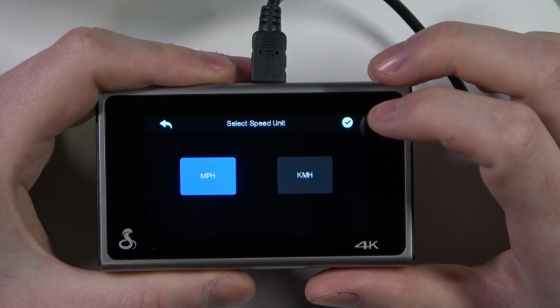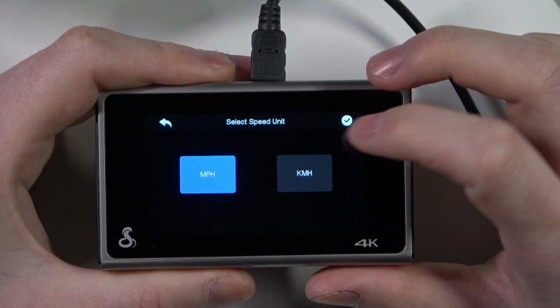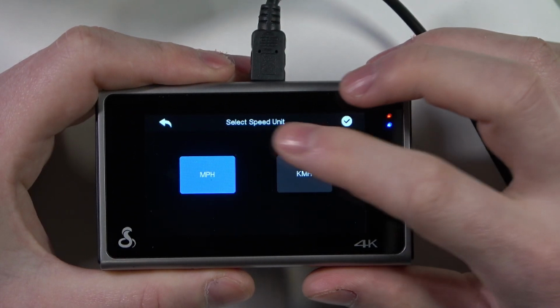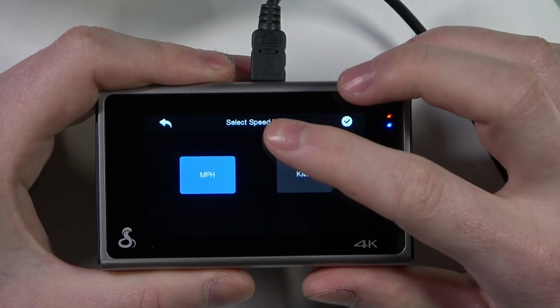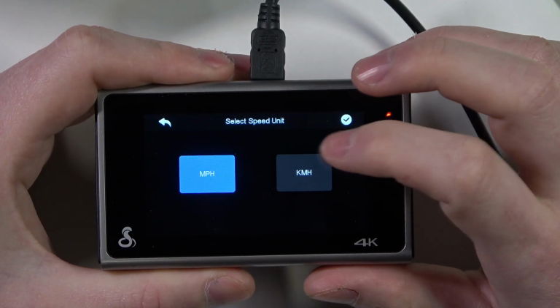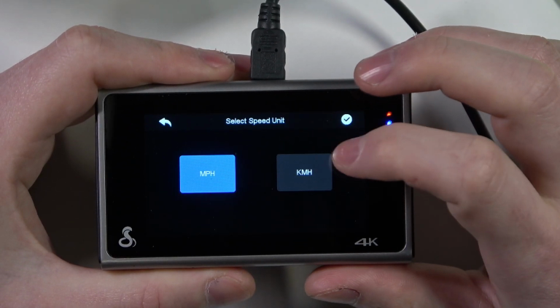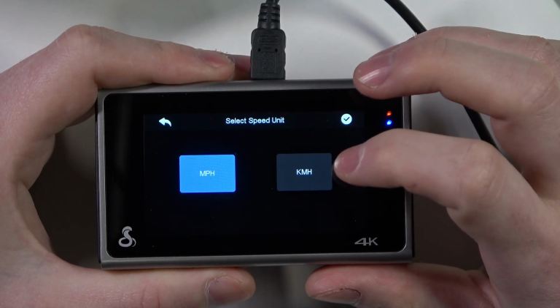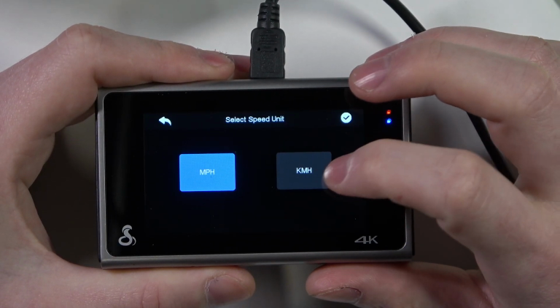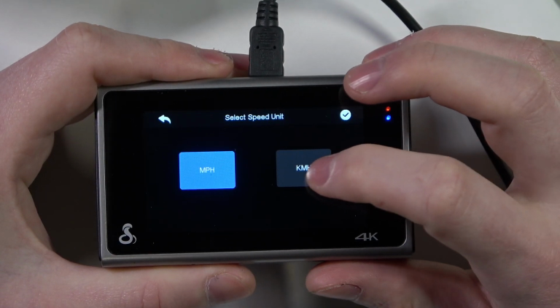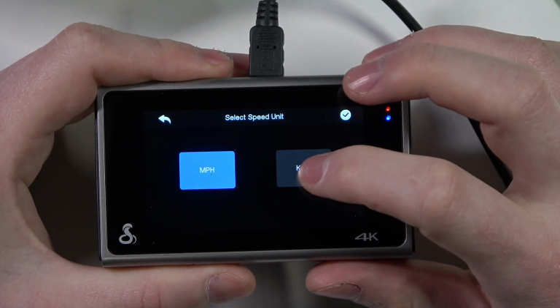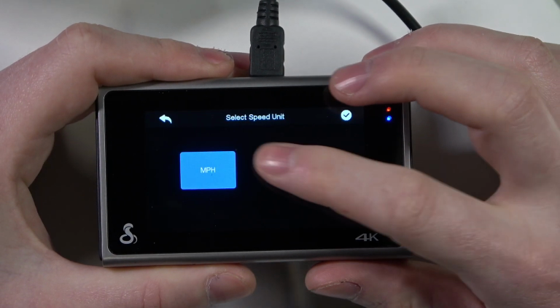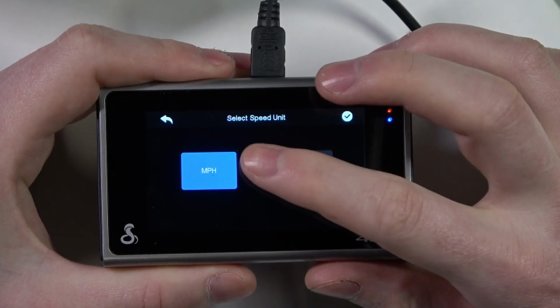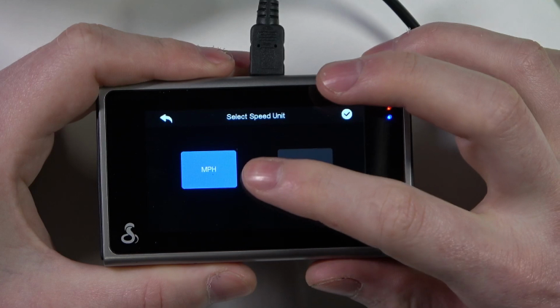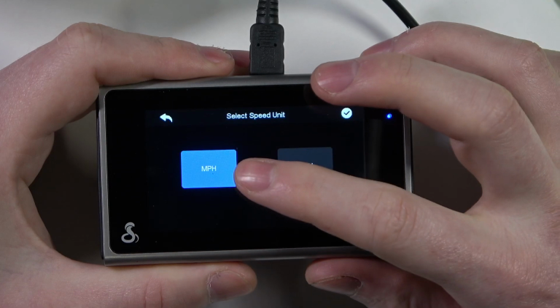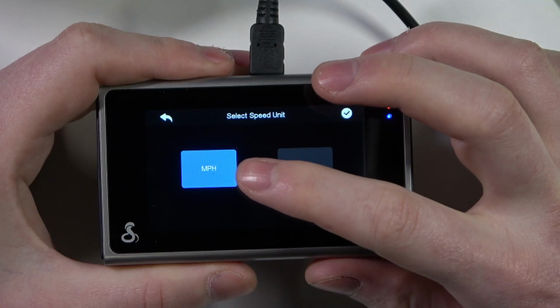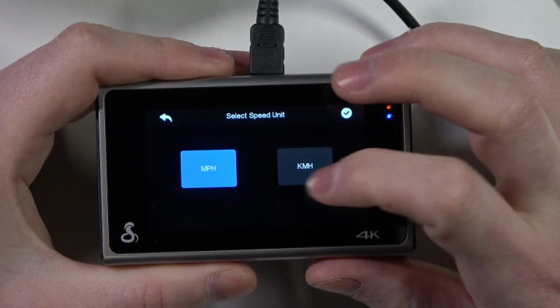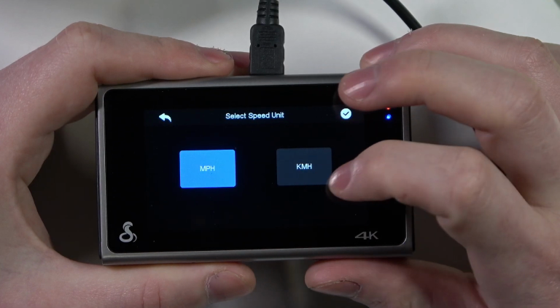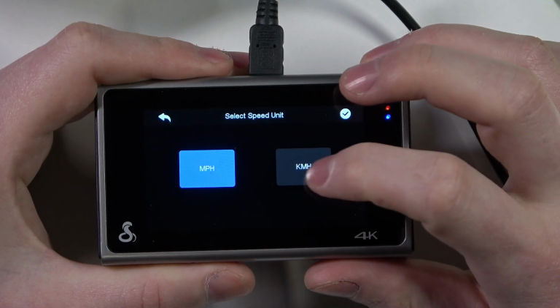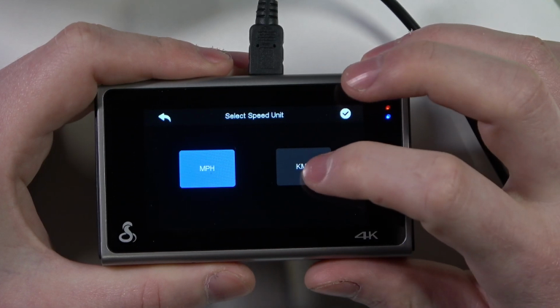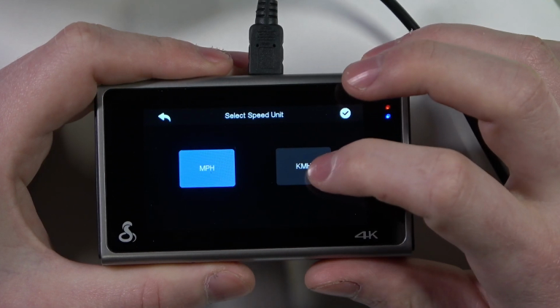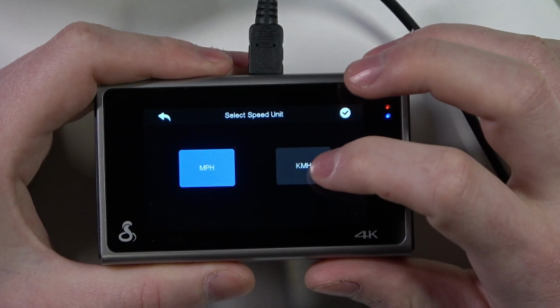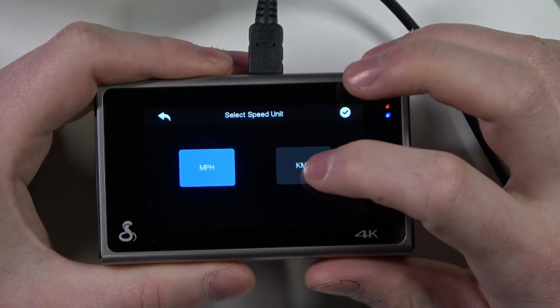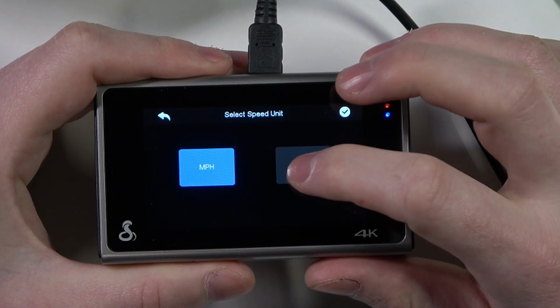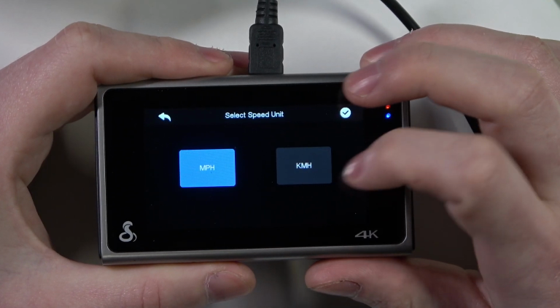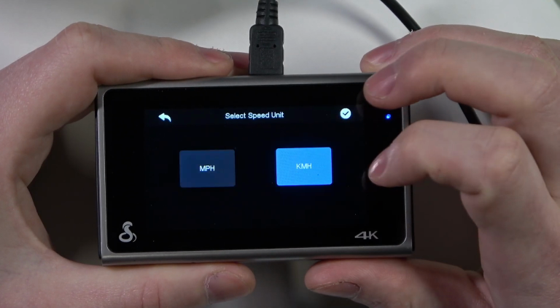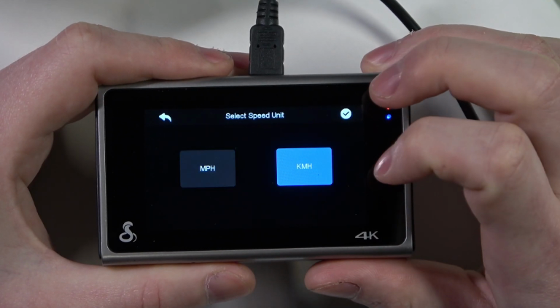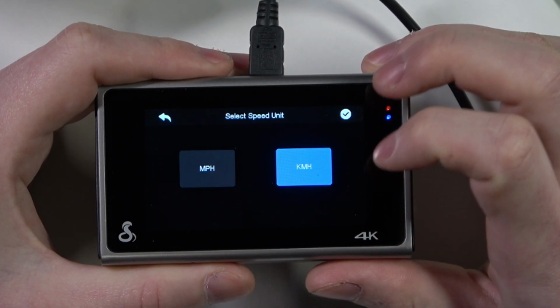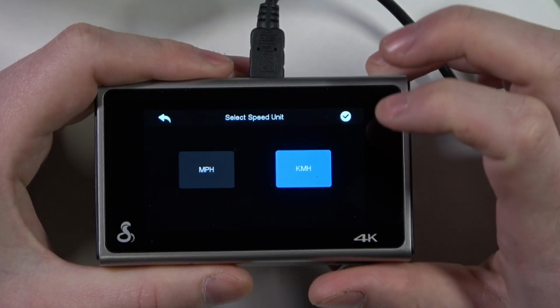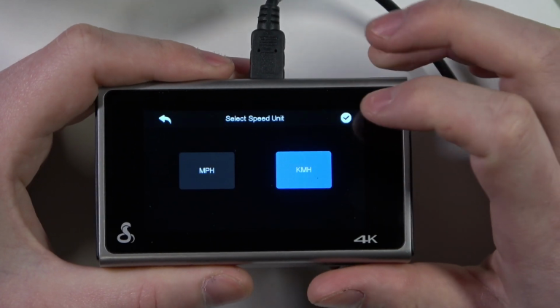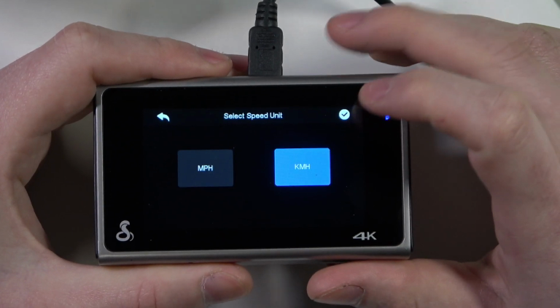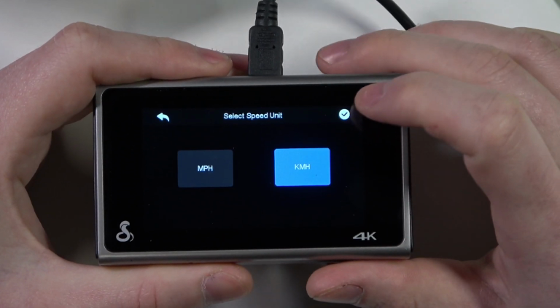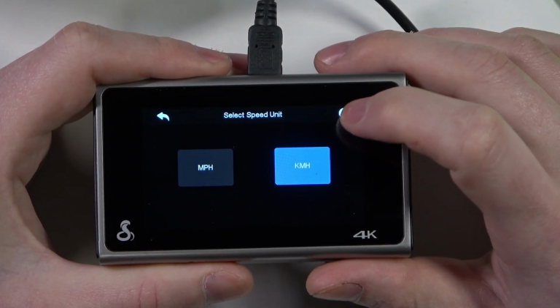Select the speed unit. You can use miles per hour or kilometers per hour.